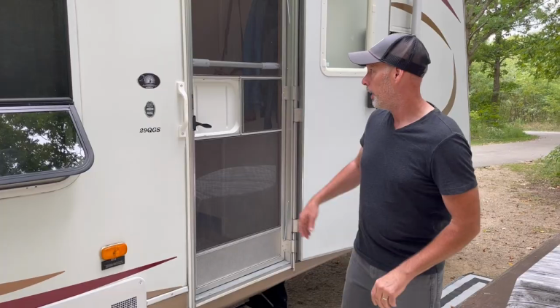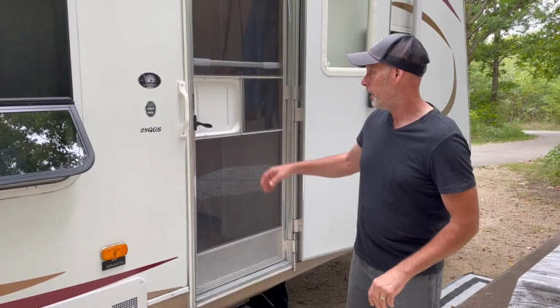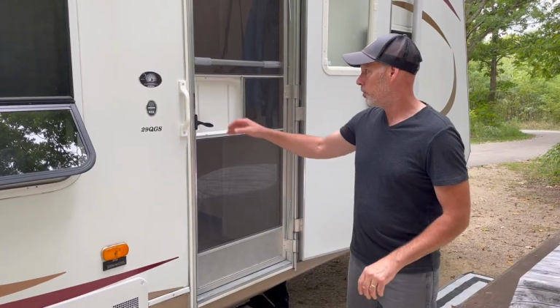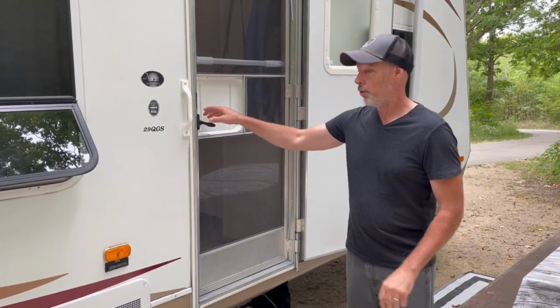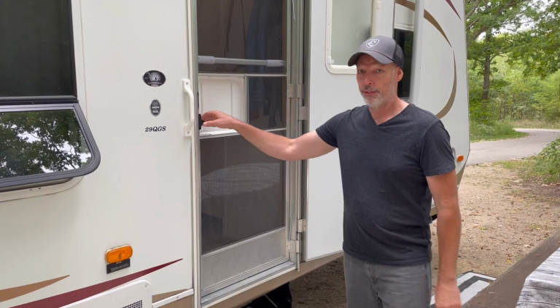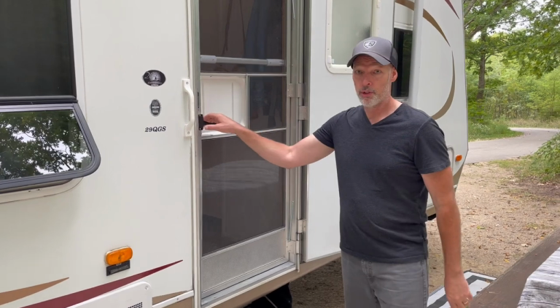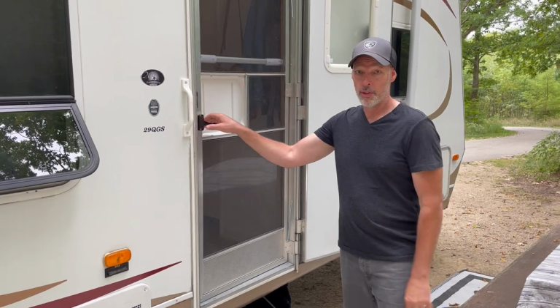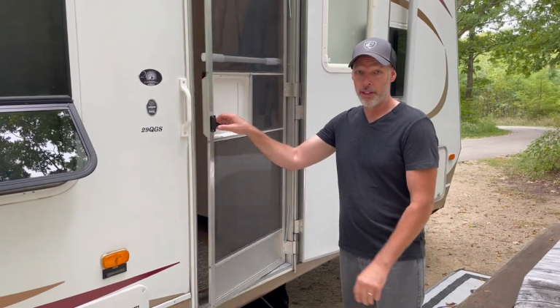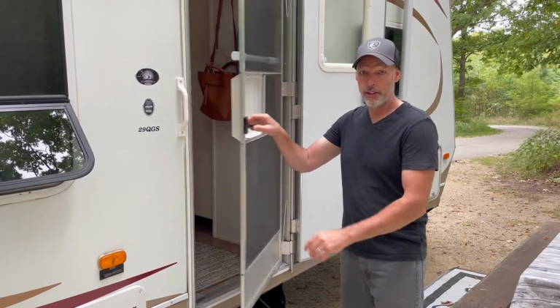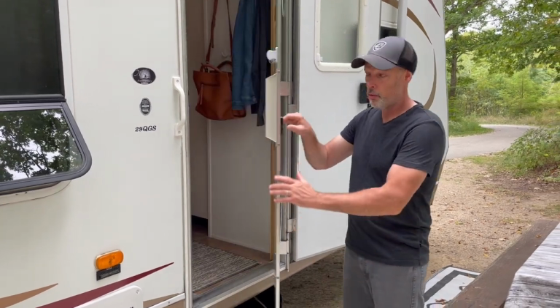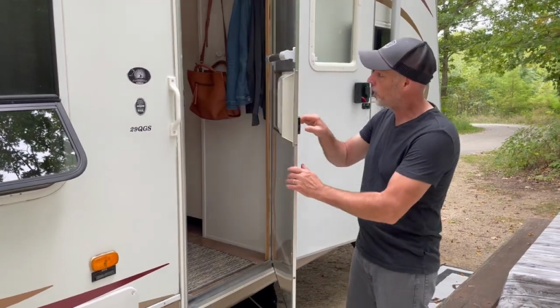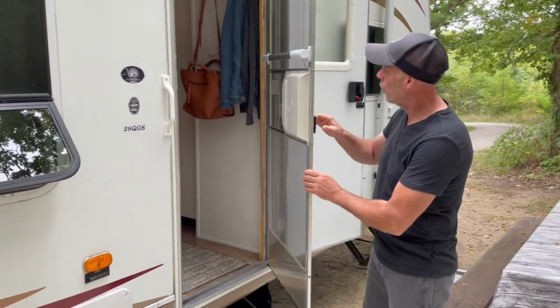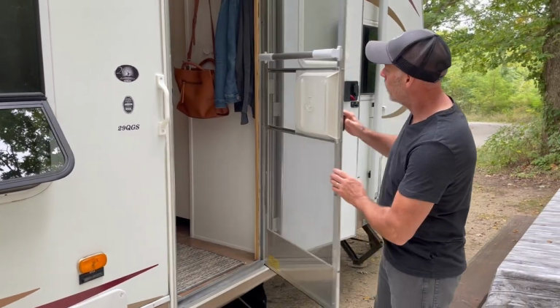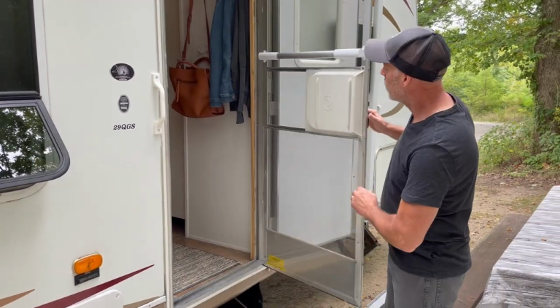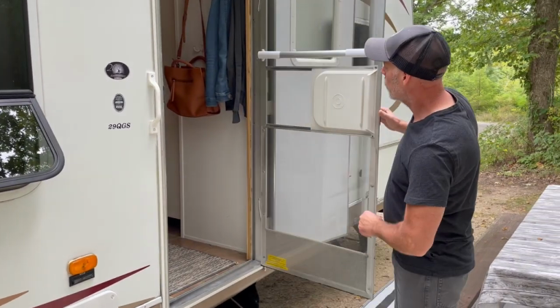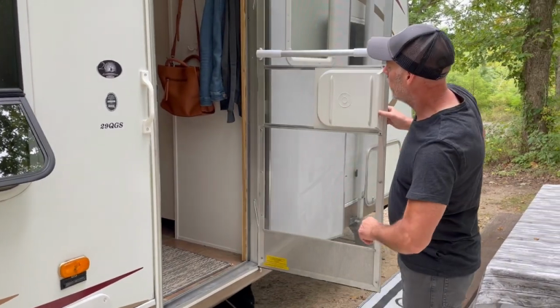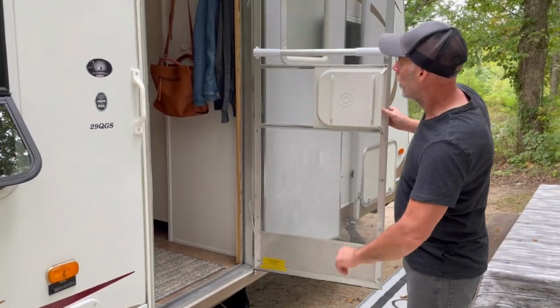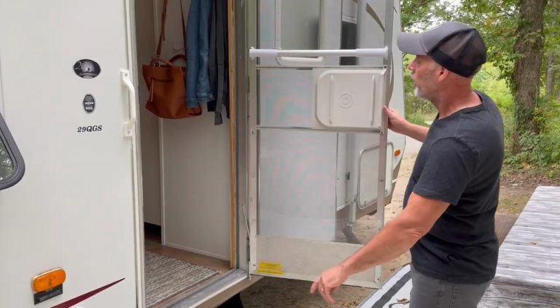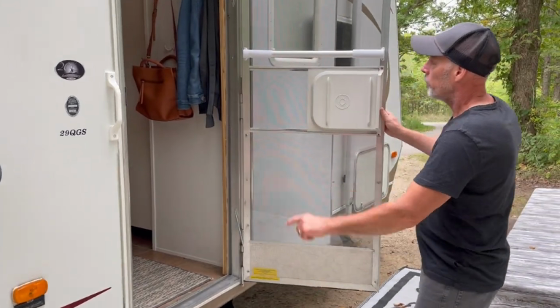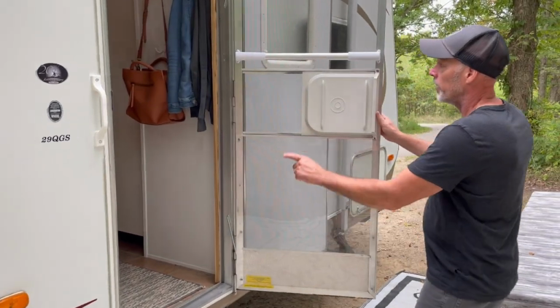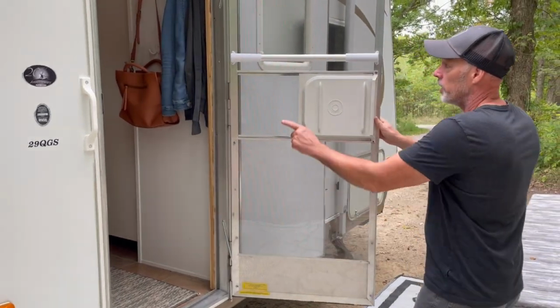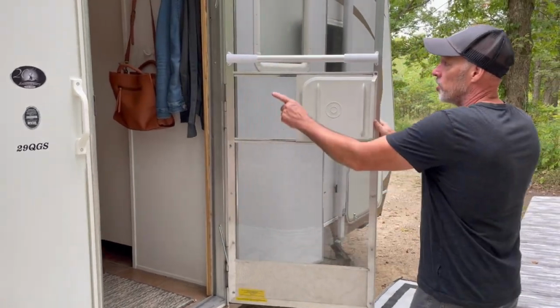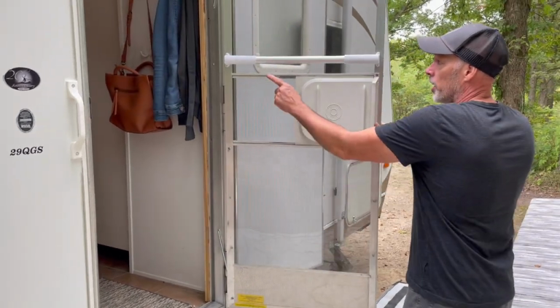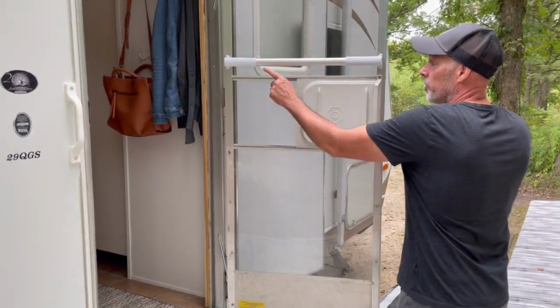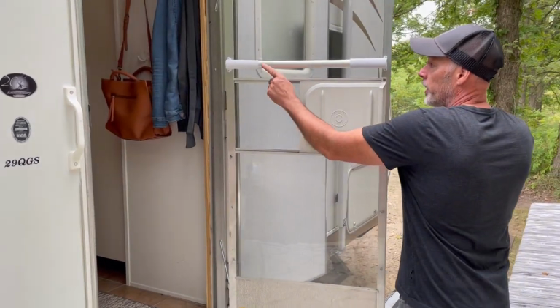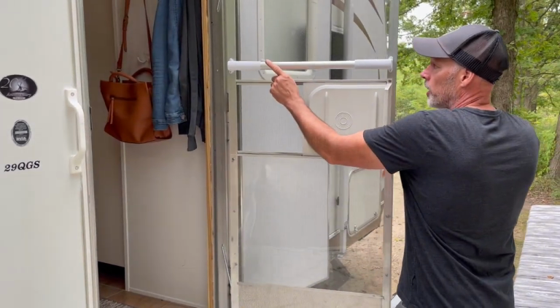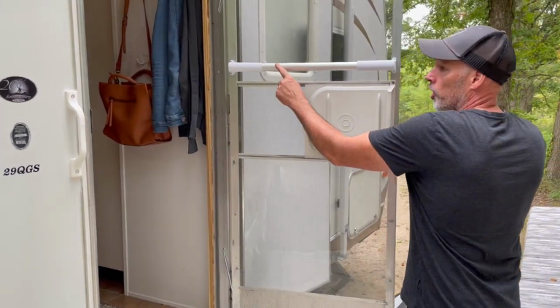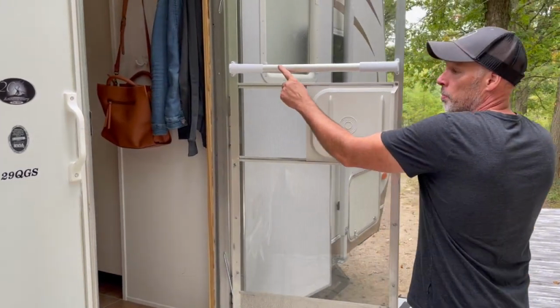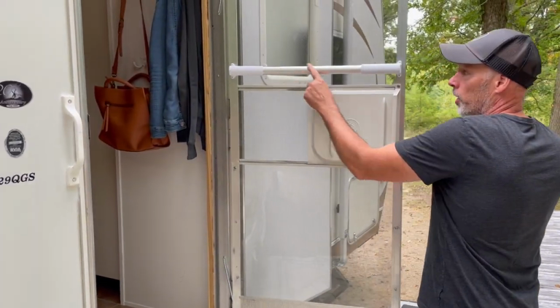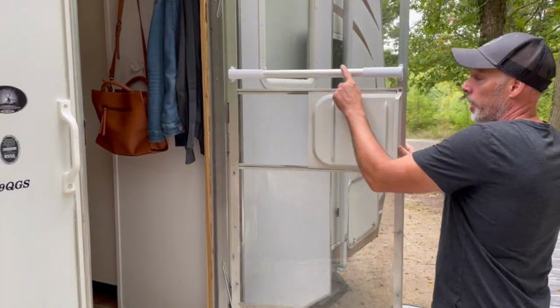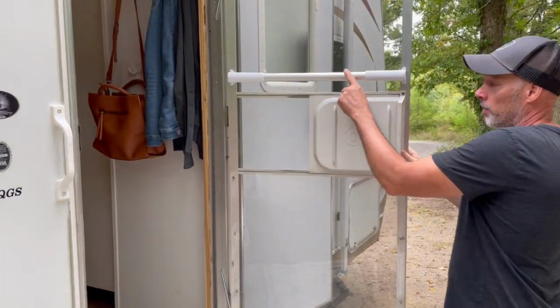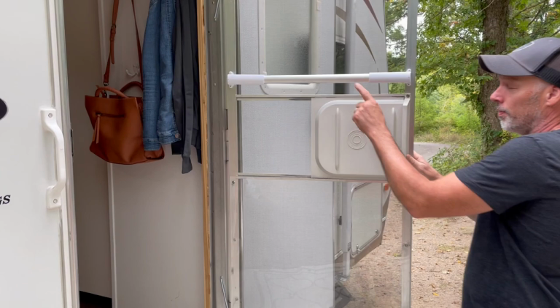So the first one here — I'll open up the door — we've got this RV crossbar handle.